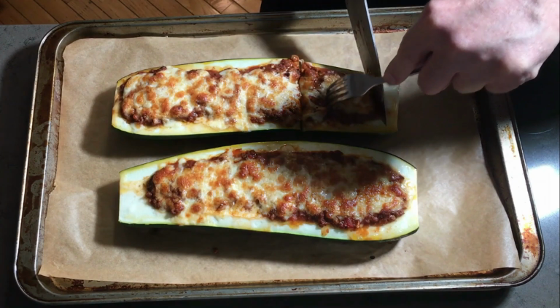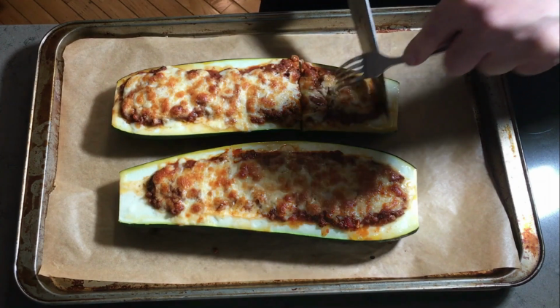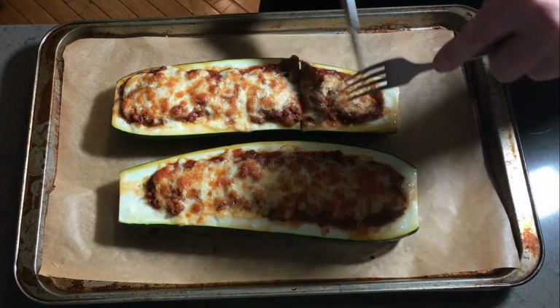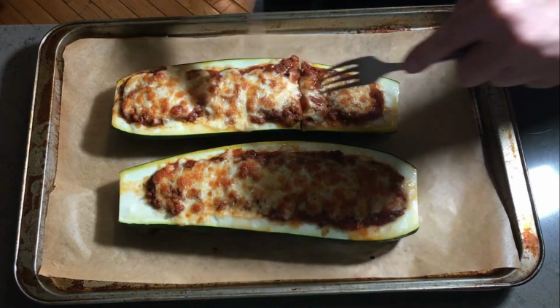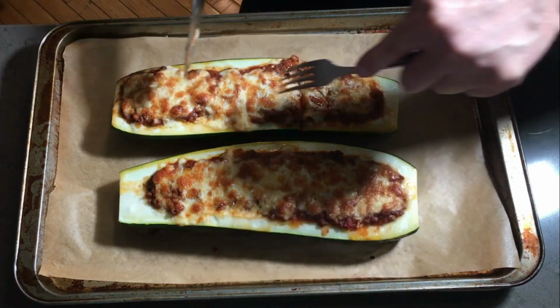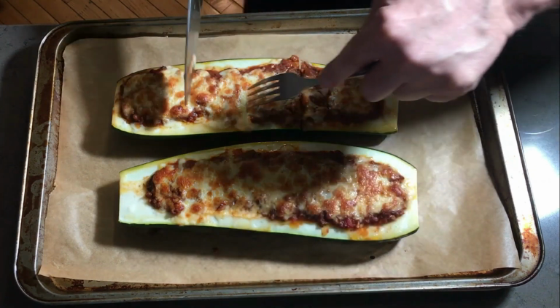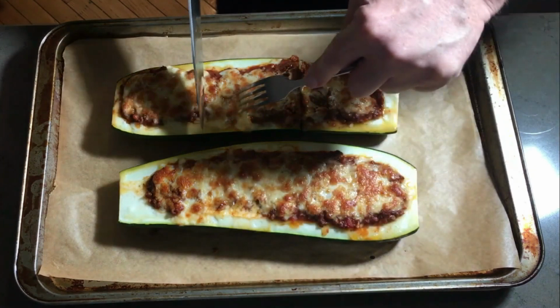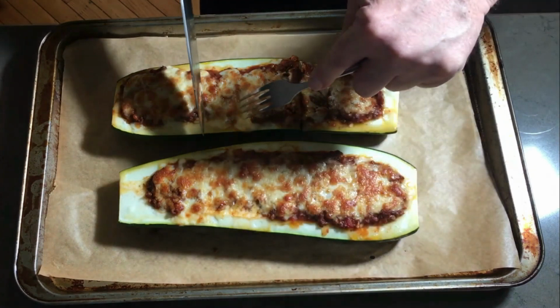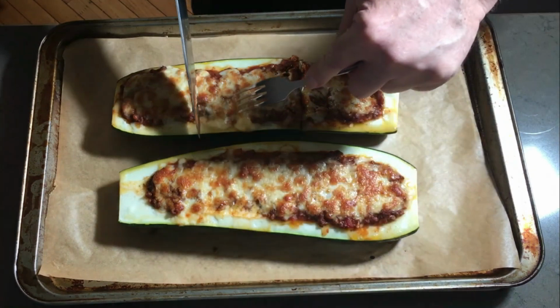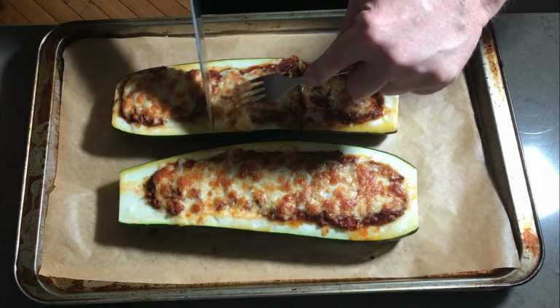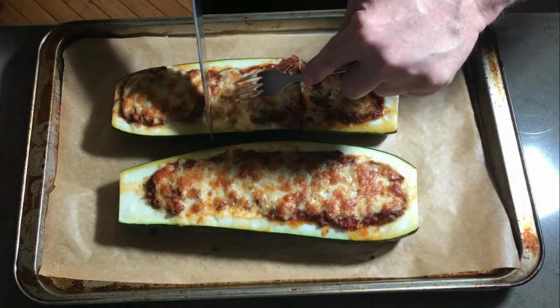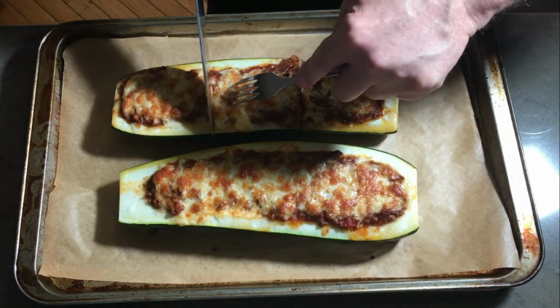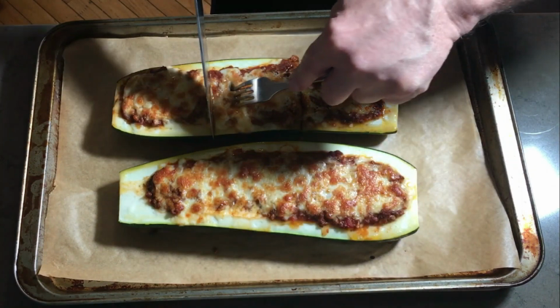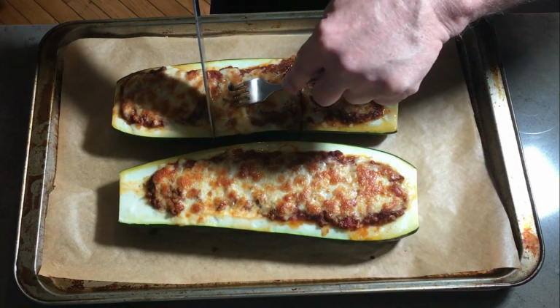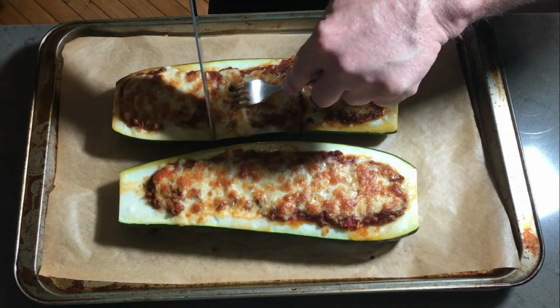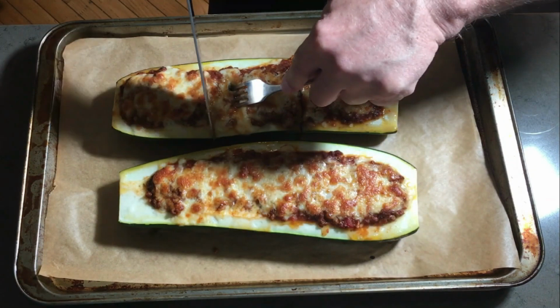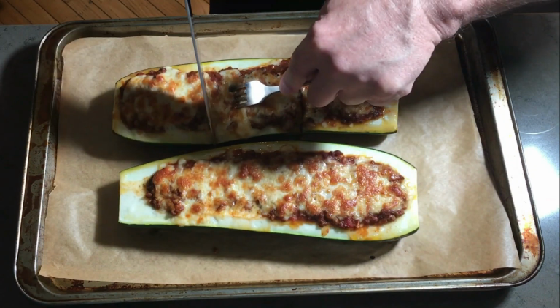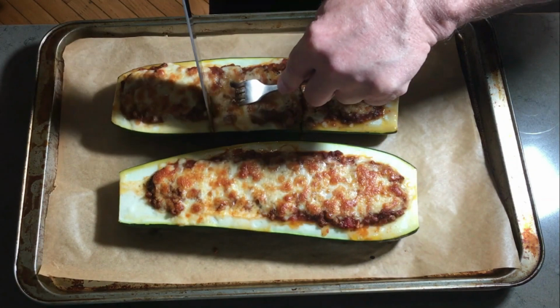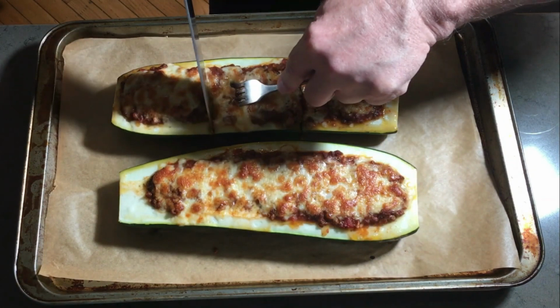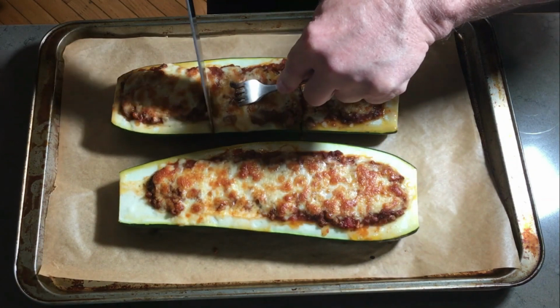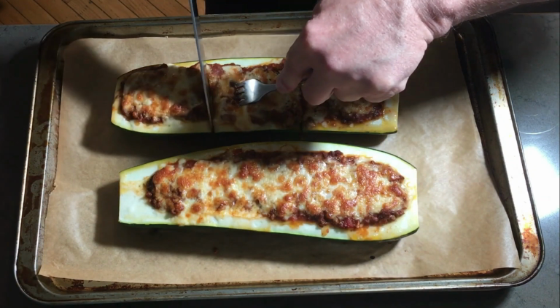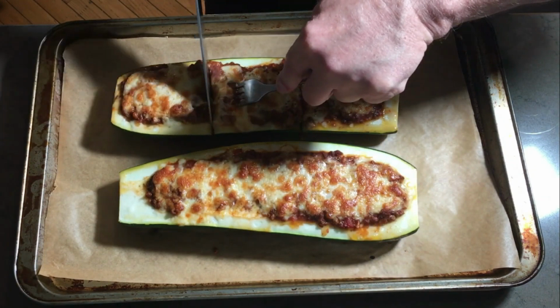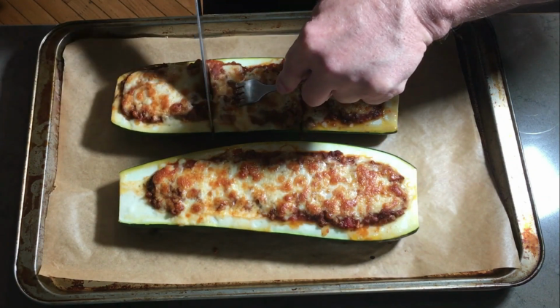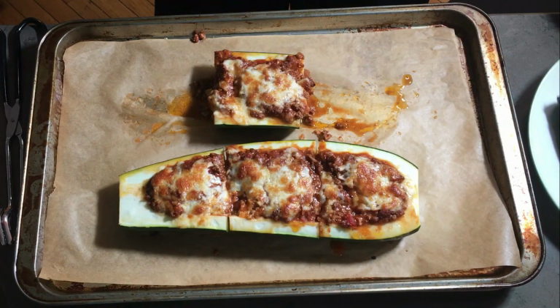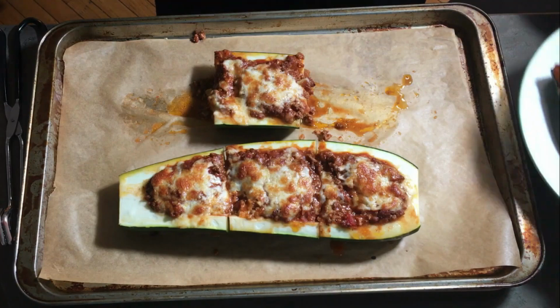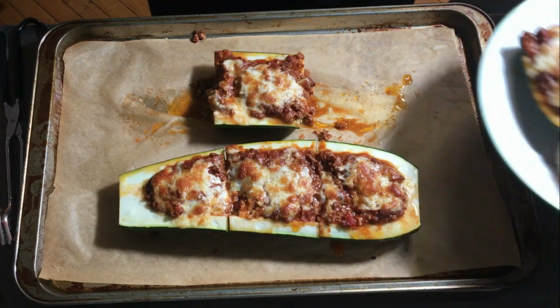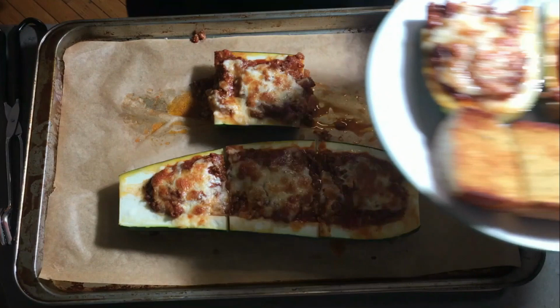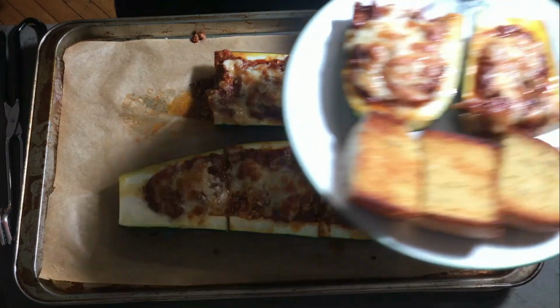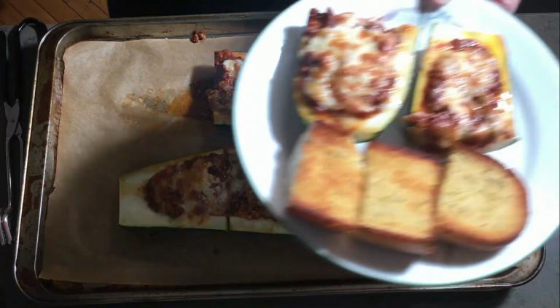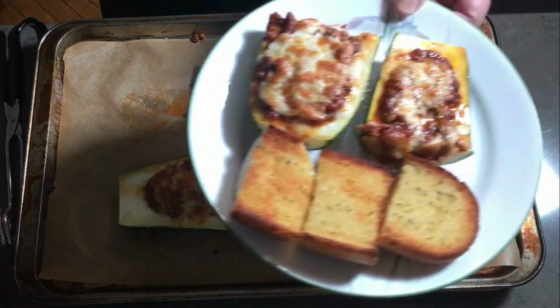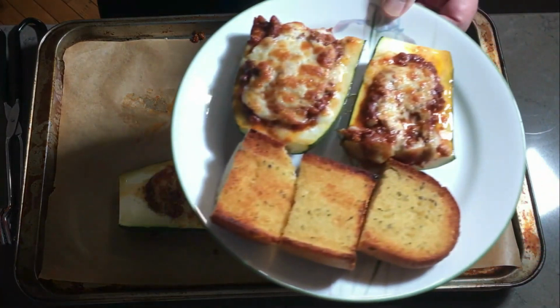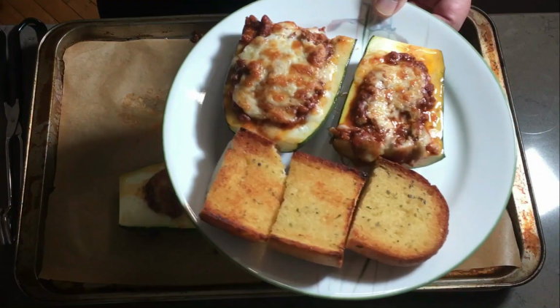We'll add some garlic bread, because the filling is based on a pasta sauce after all, and we end up with this.